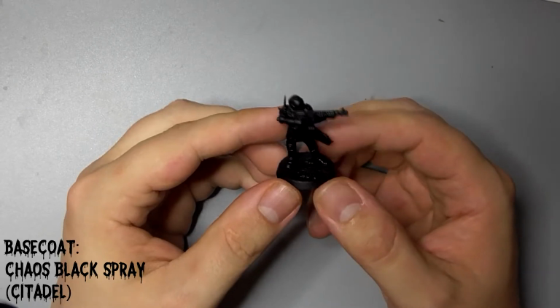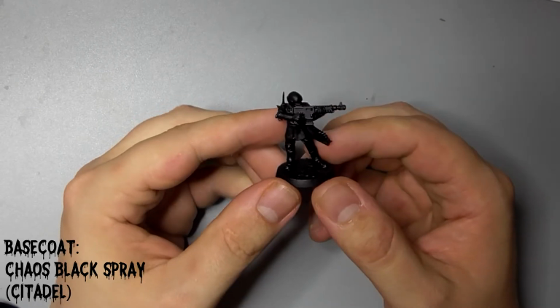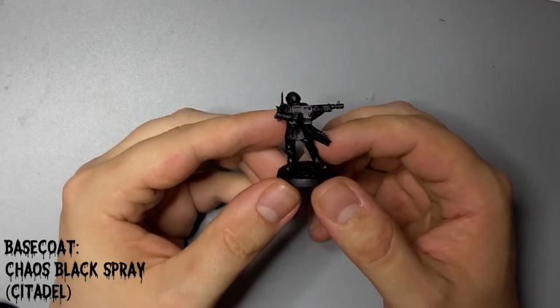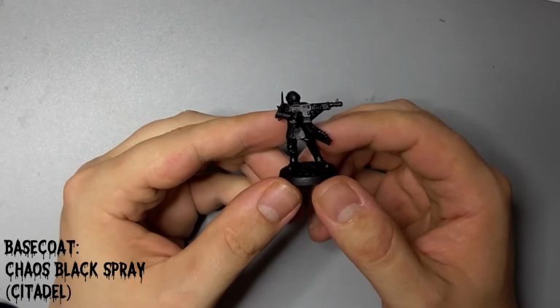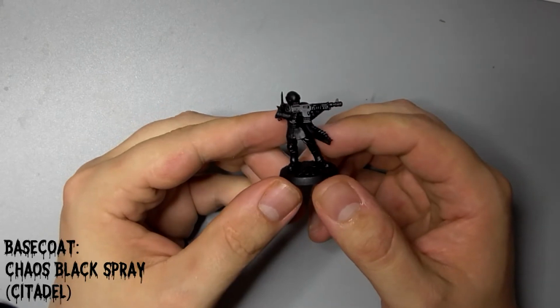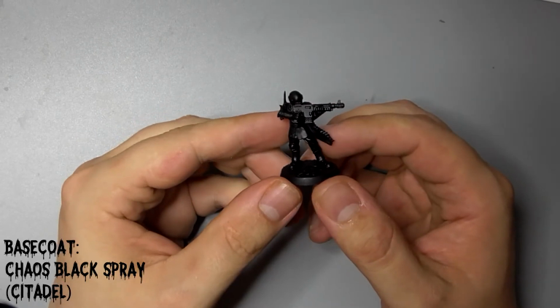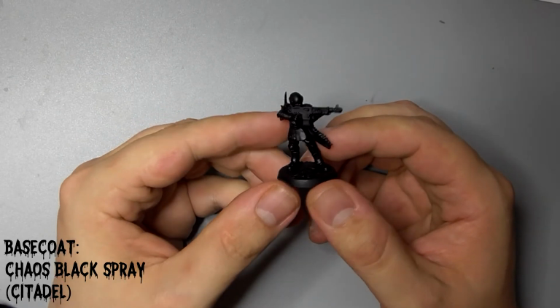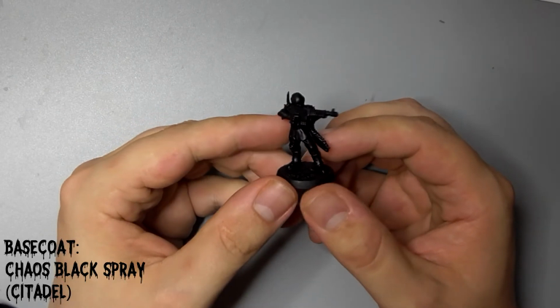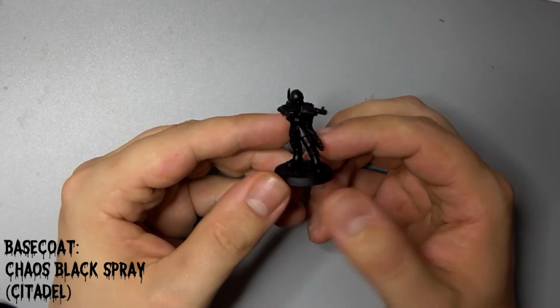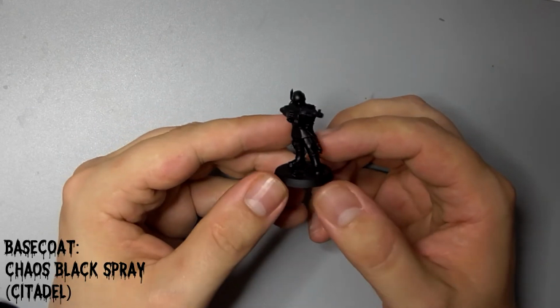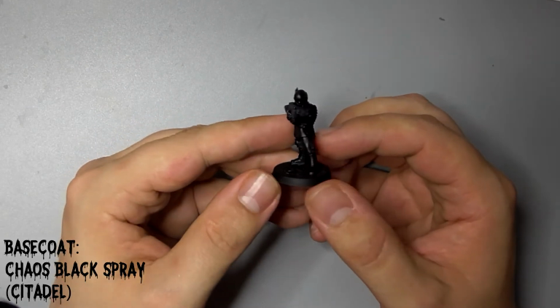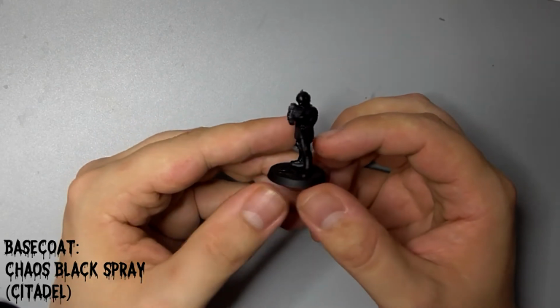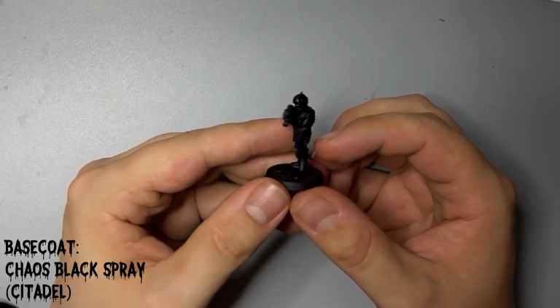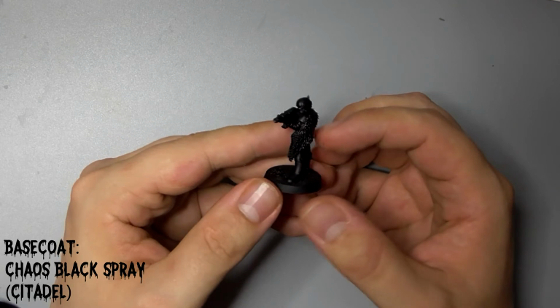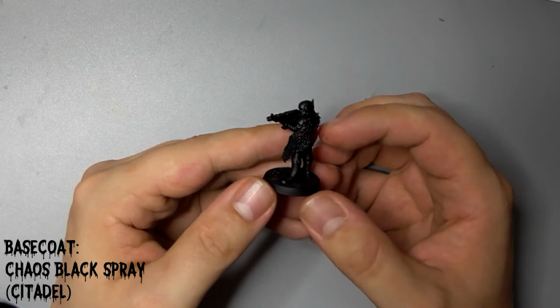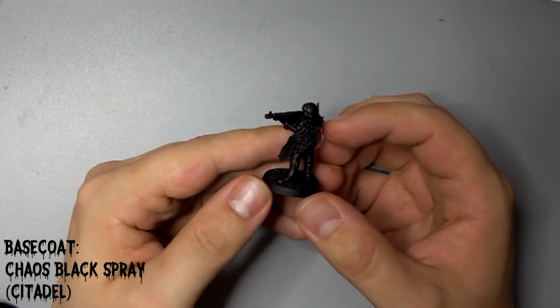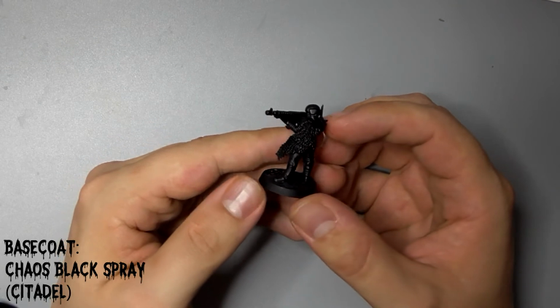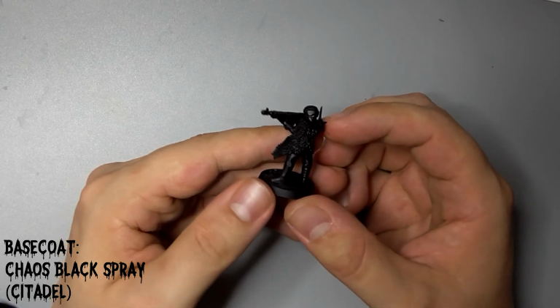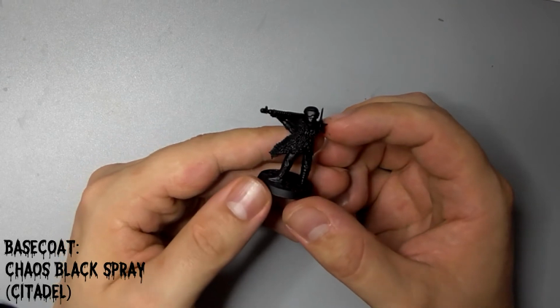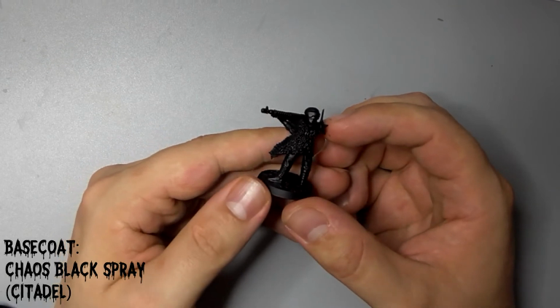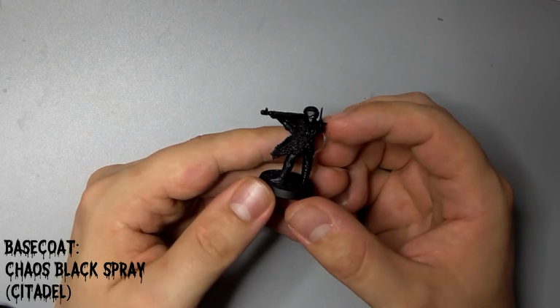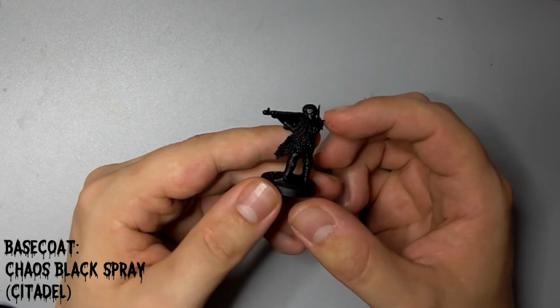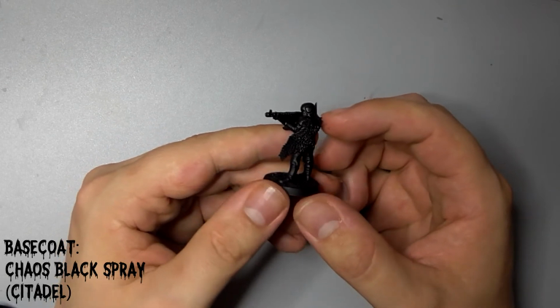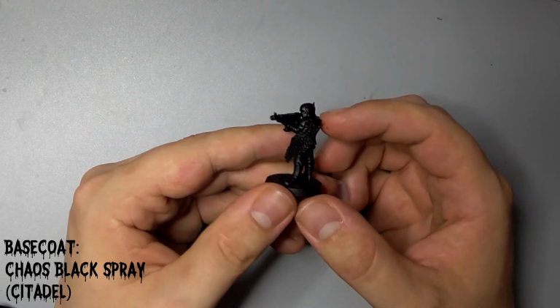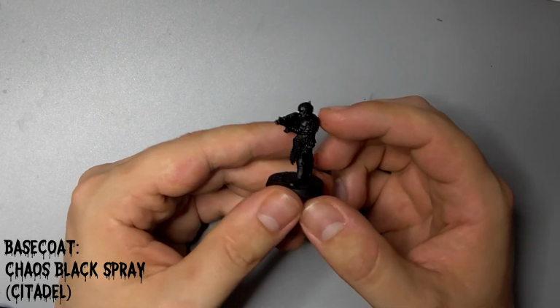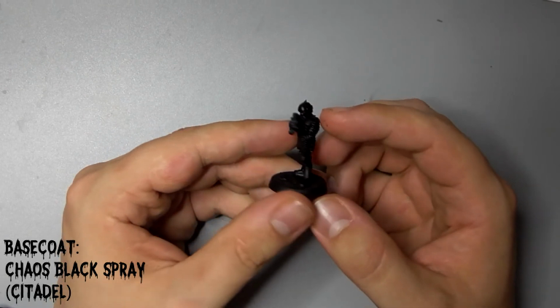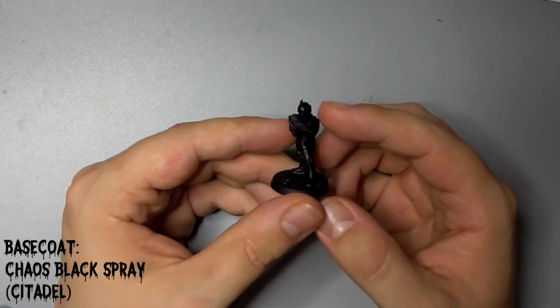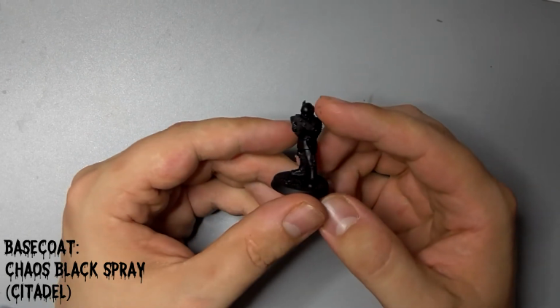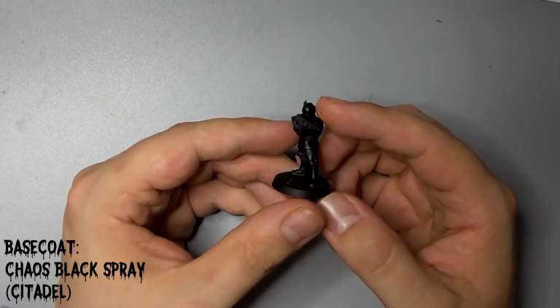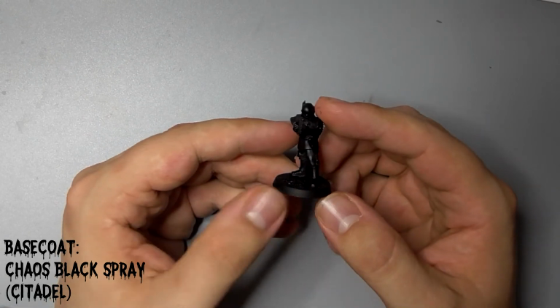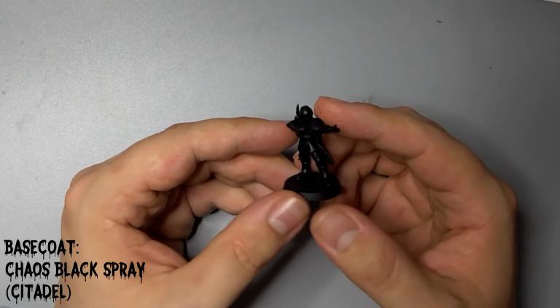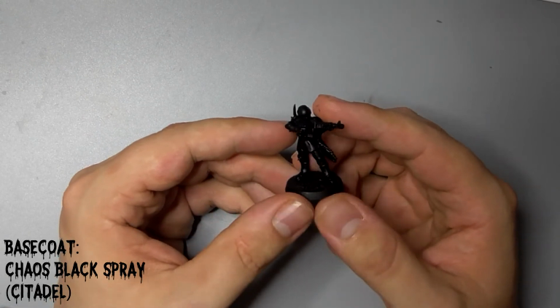I've undercoated him with Citadel Chaos Black from a spray can, making sure I've gotten it into all the nooks and crannies.